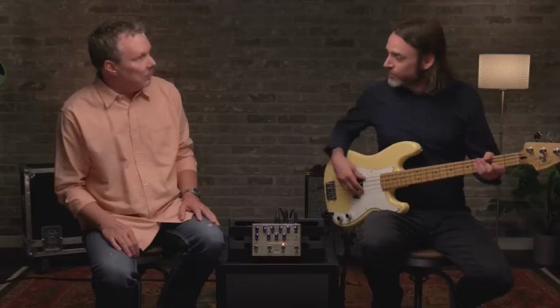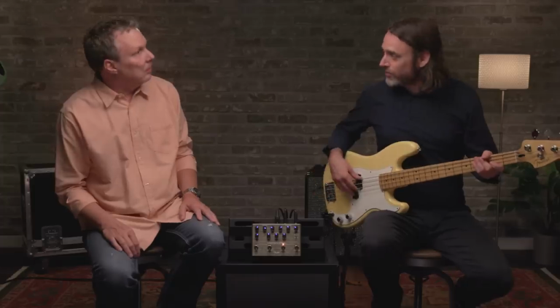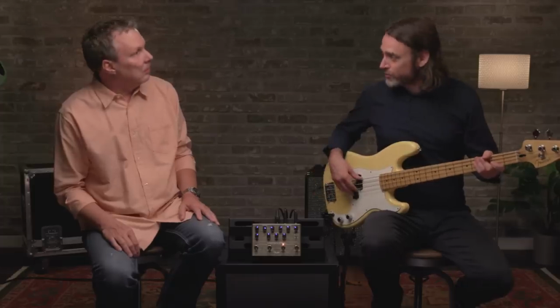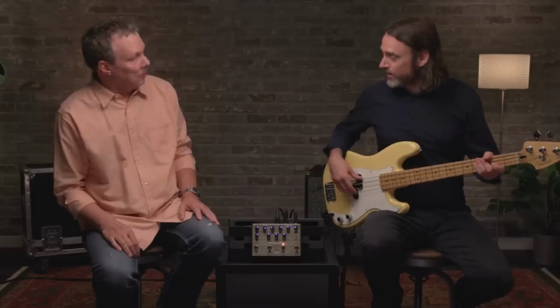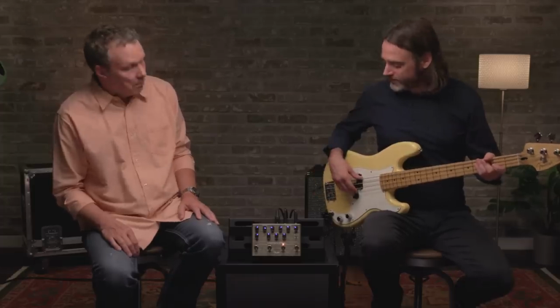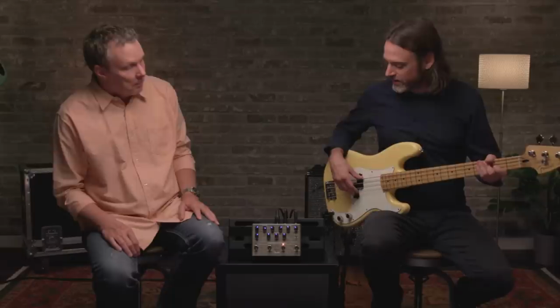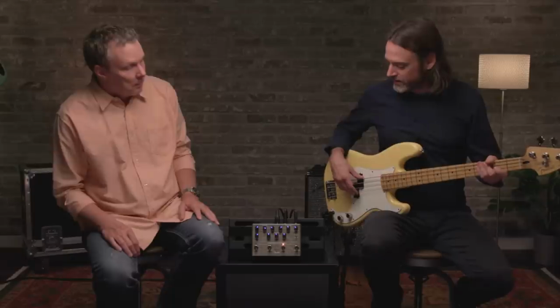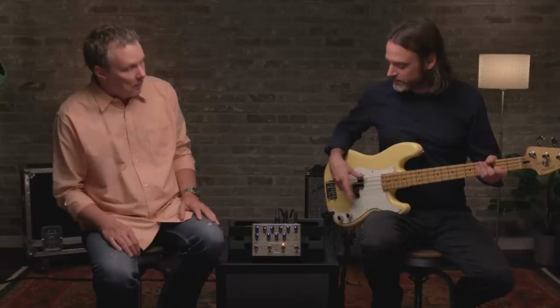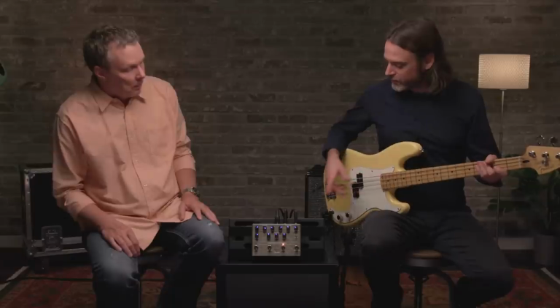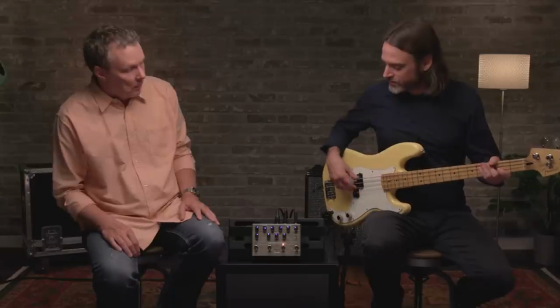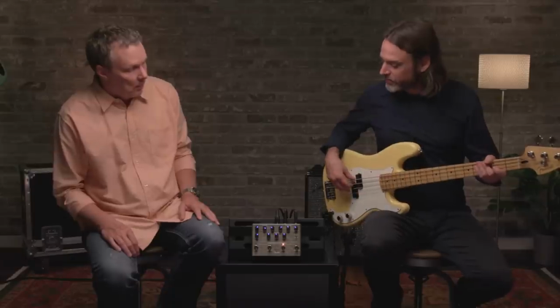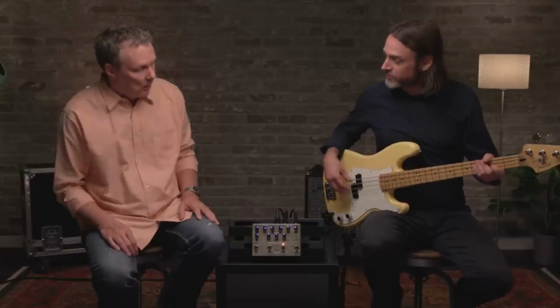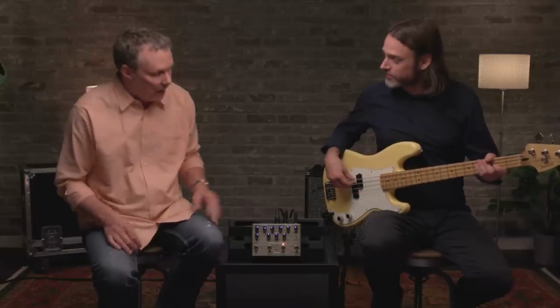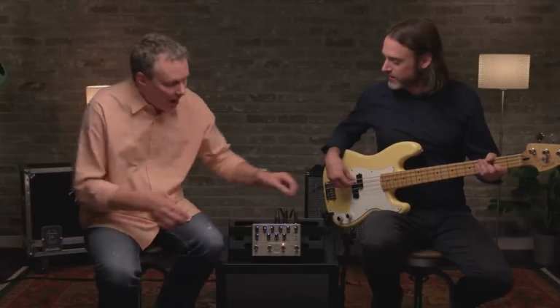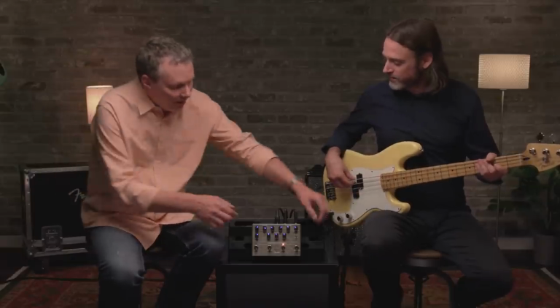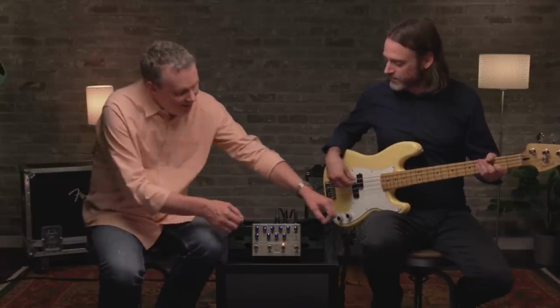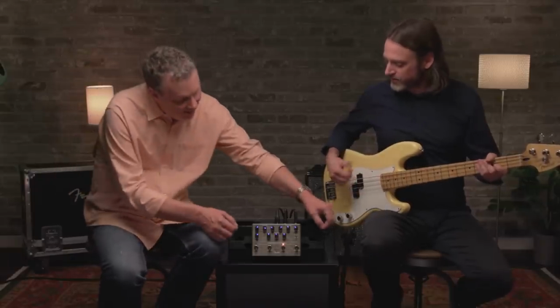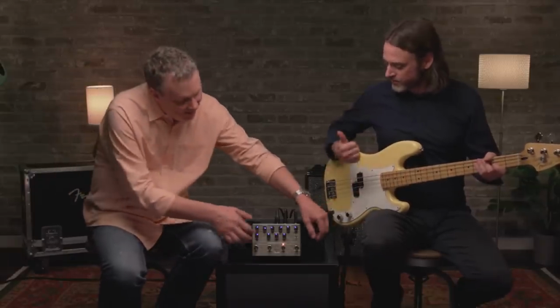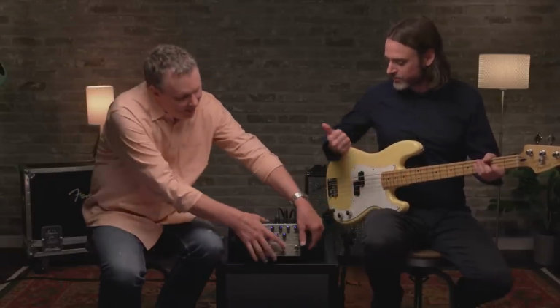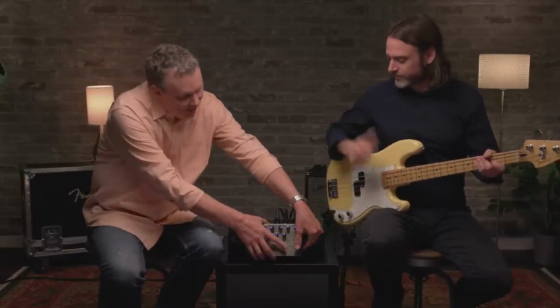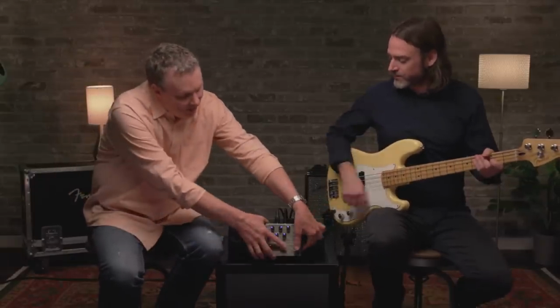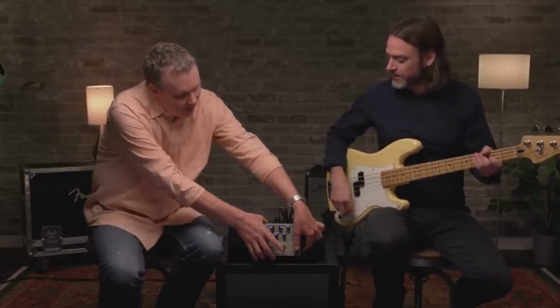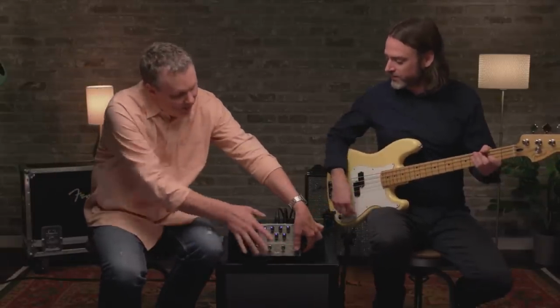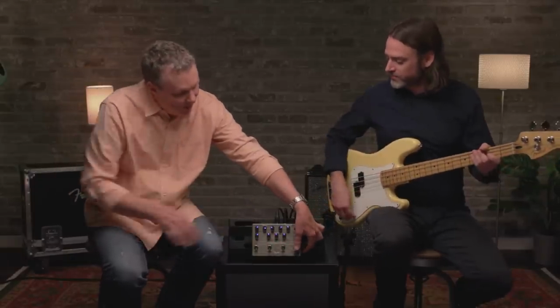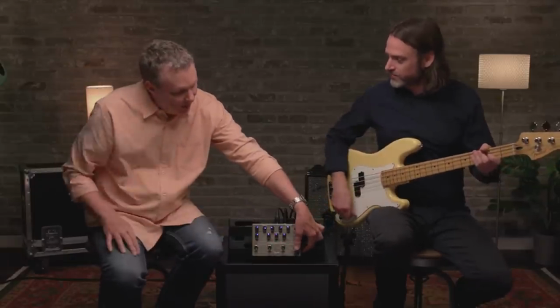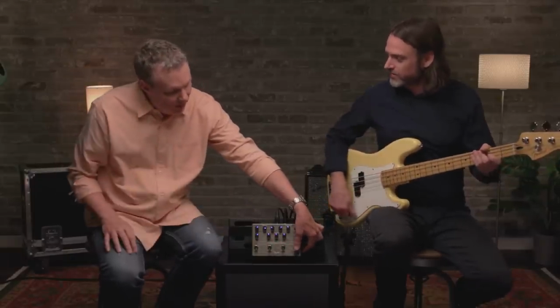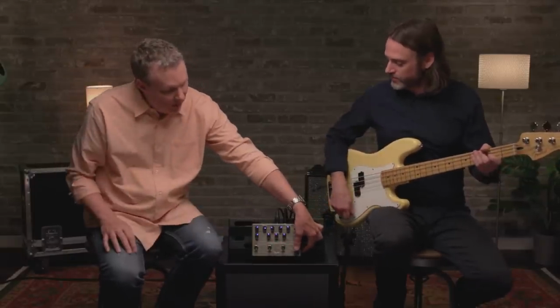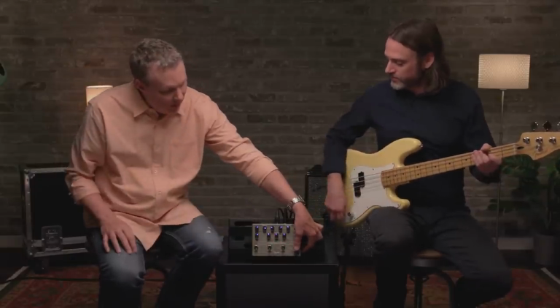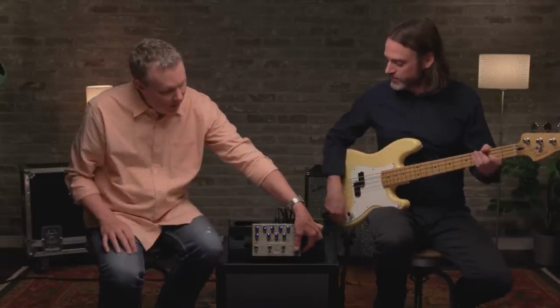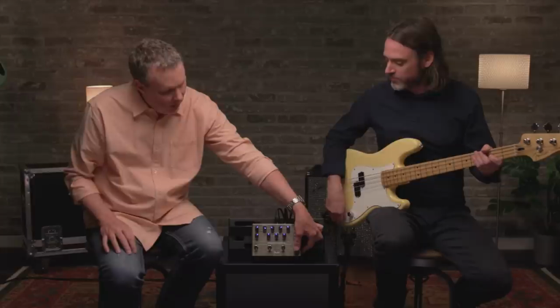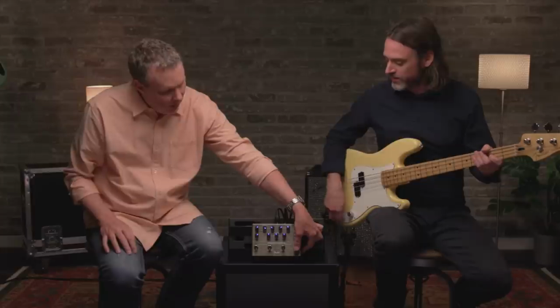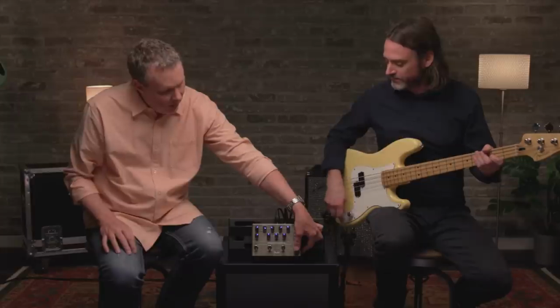So we heard the overdrive. Show me this compressor — I'm really into compressor for my slap playing recently, so maybe you can tell me more about it.